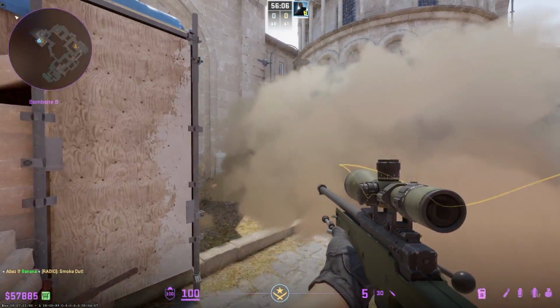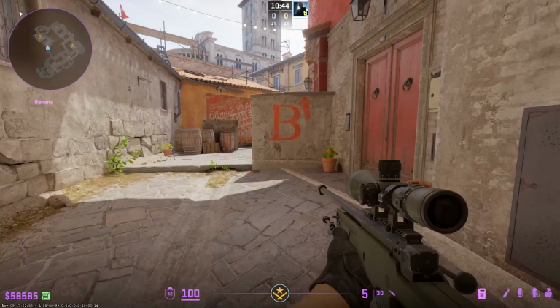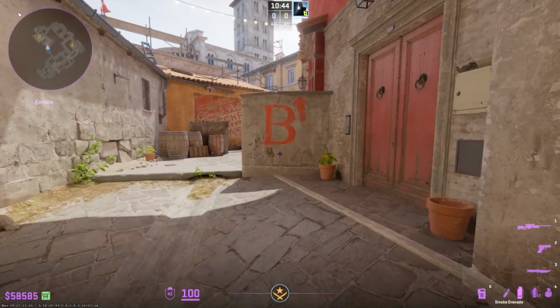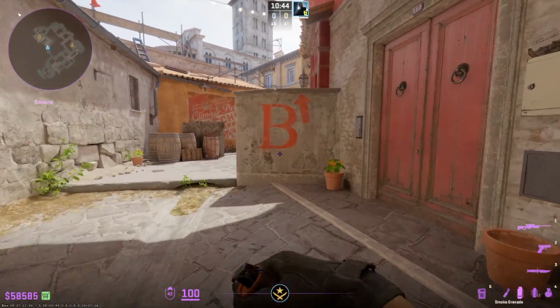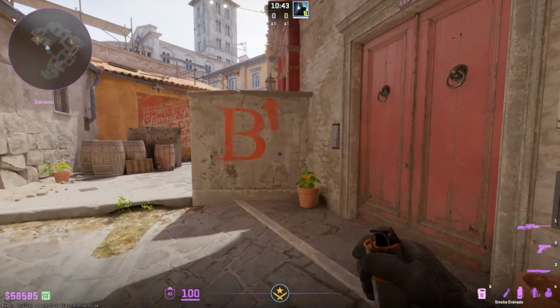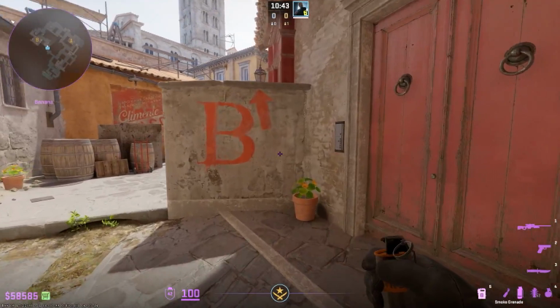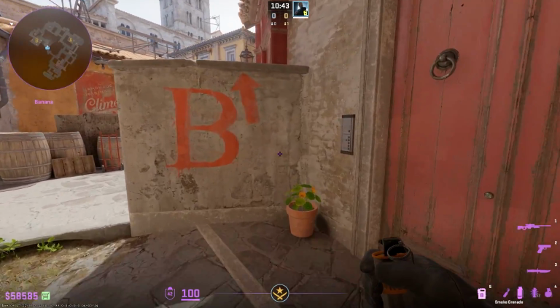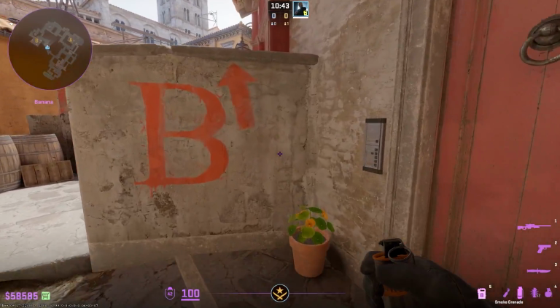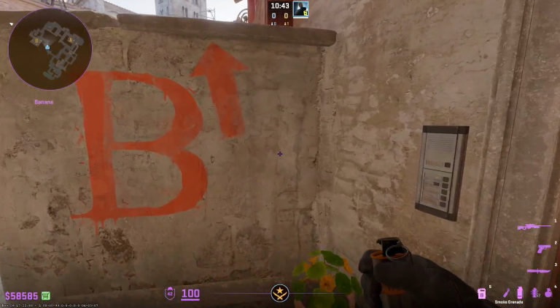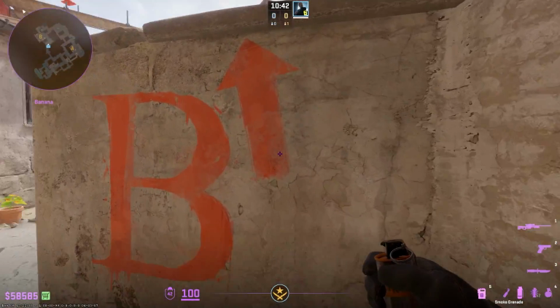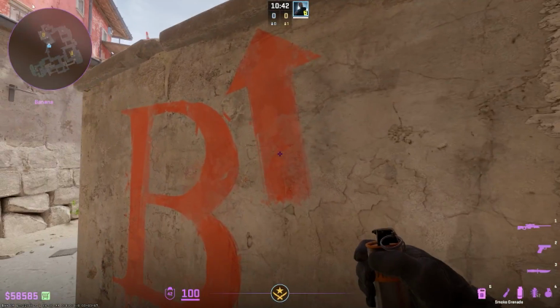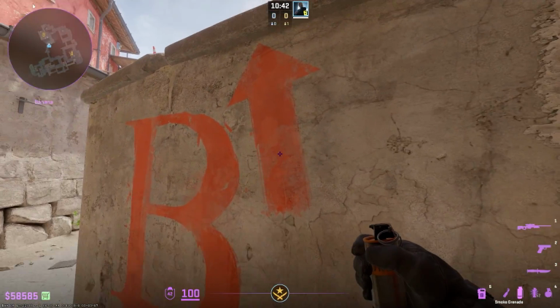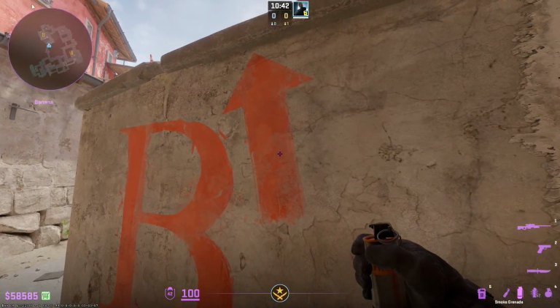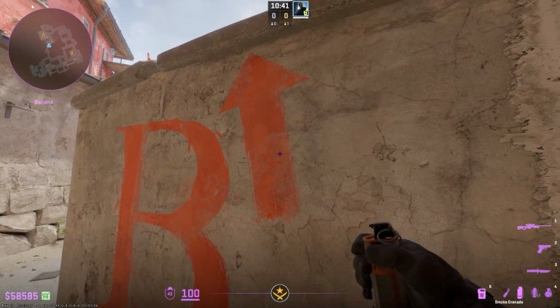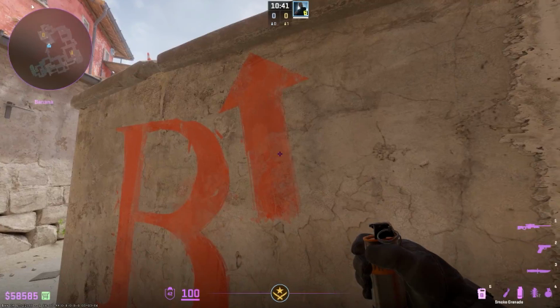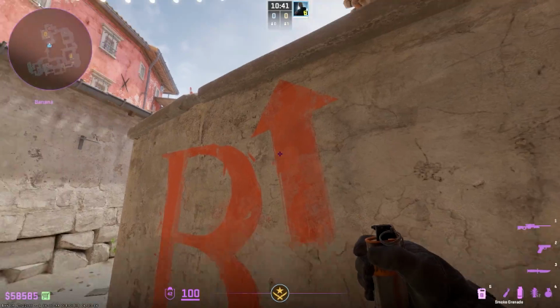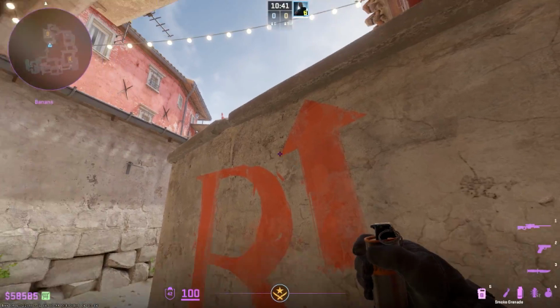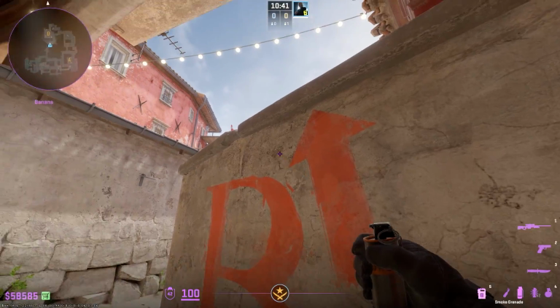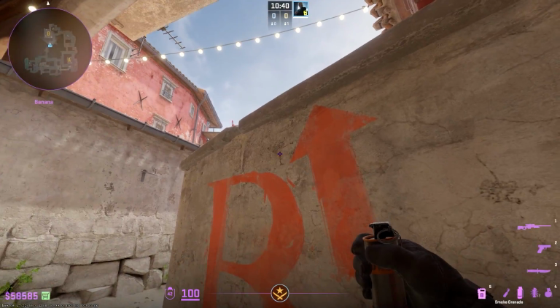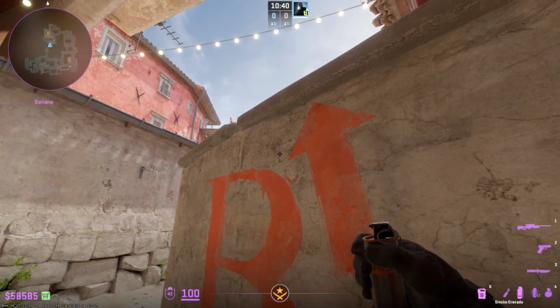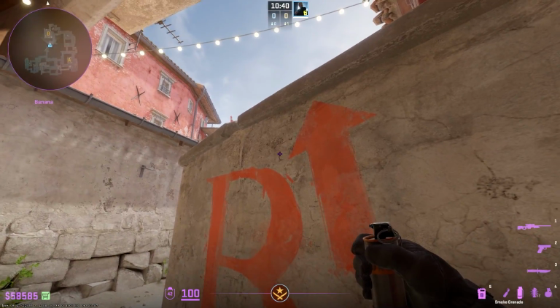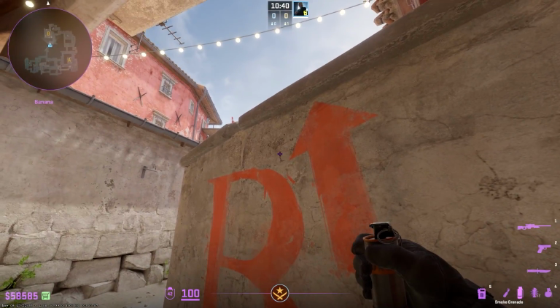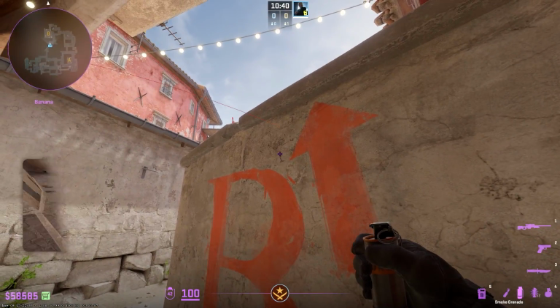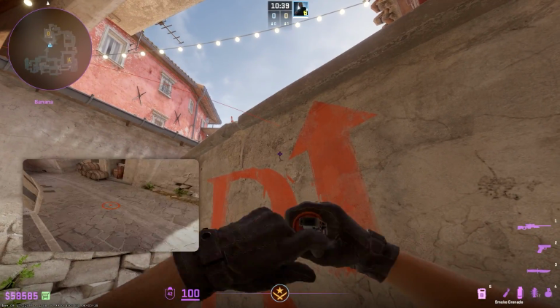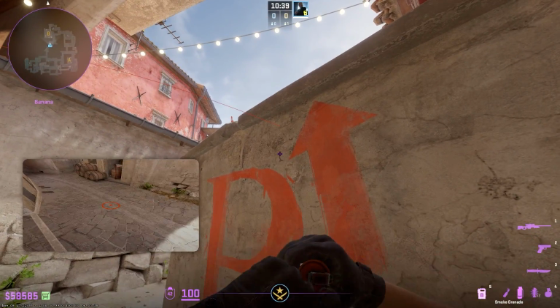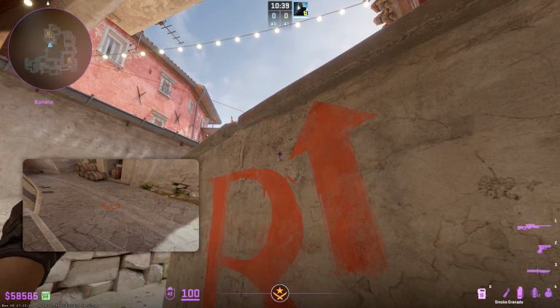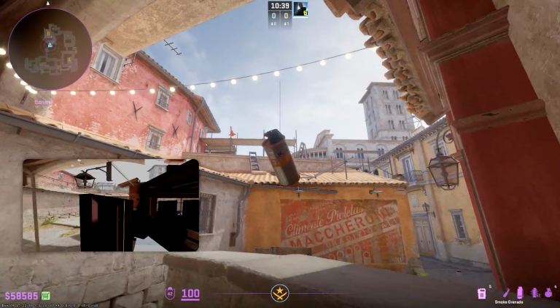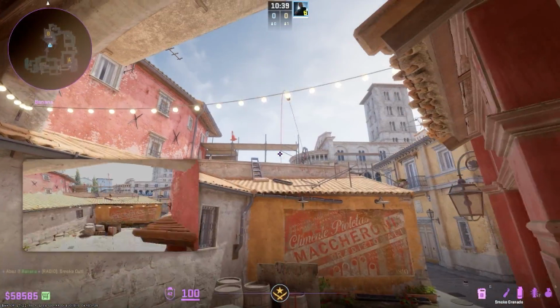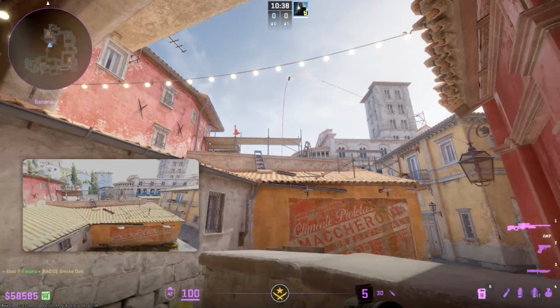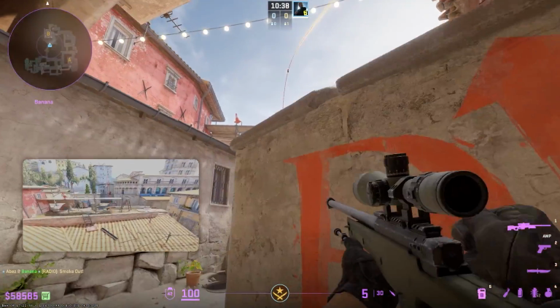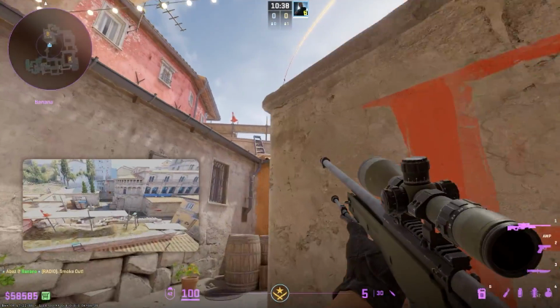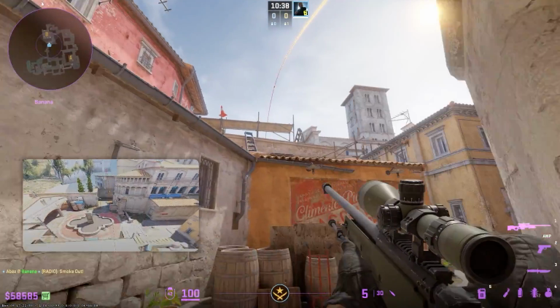Number 4: Another coffin smoke from this angle. Aim toward the top of this line and jump-throw.